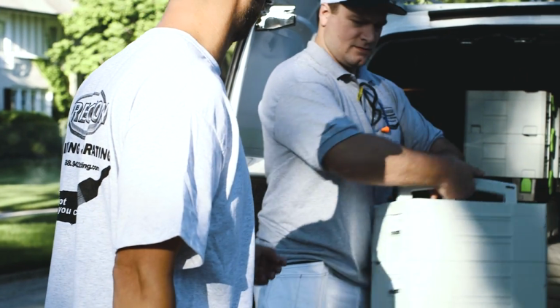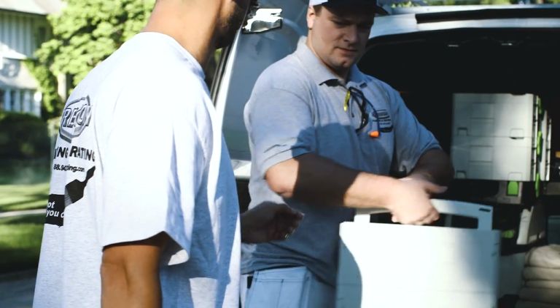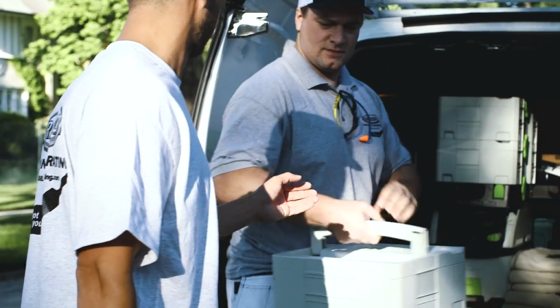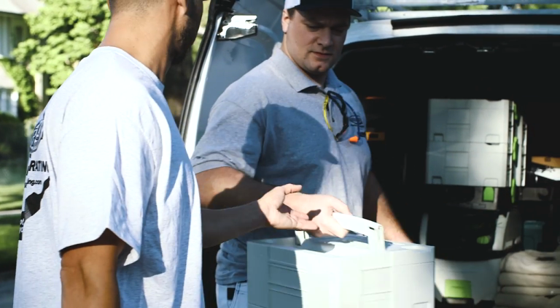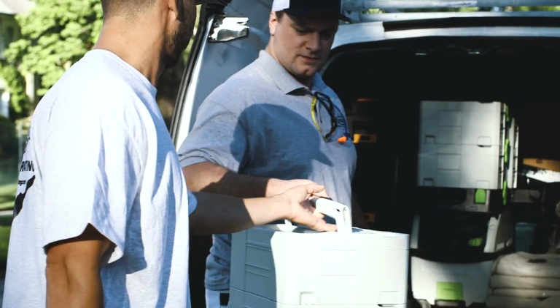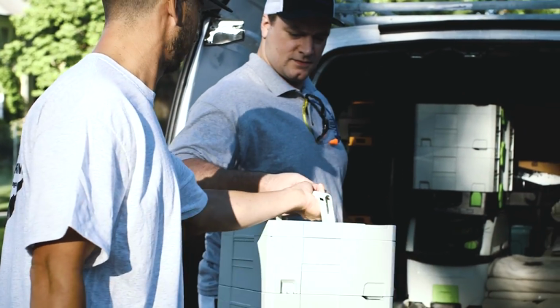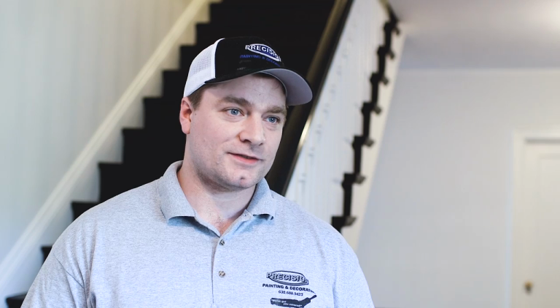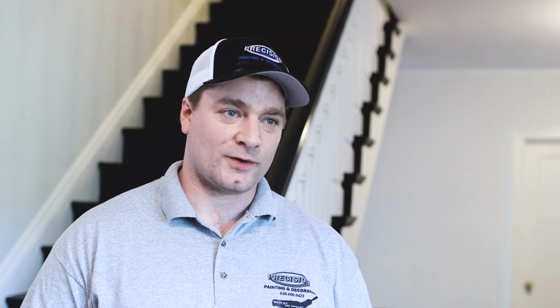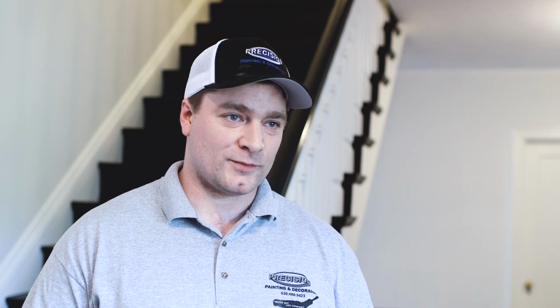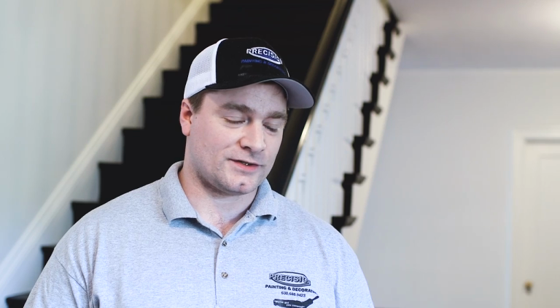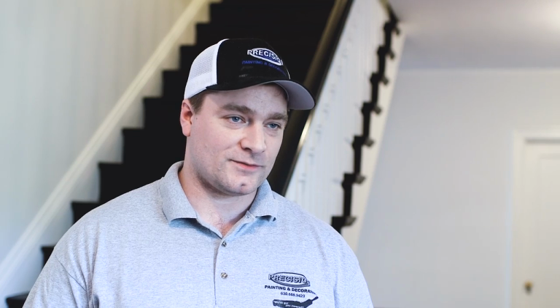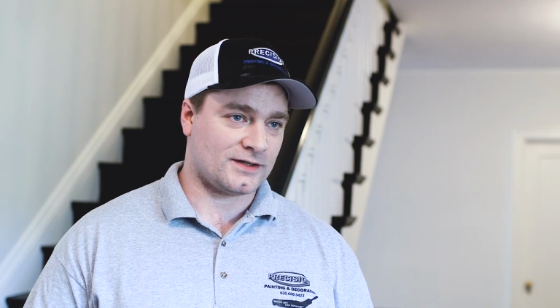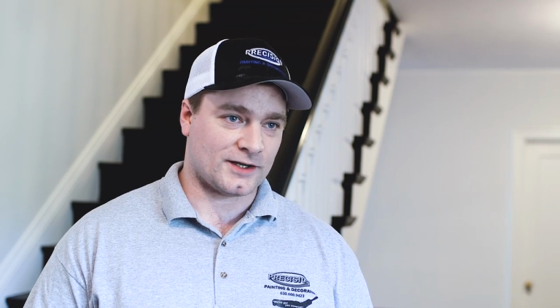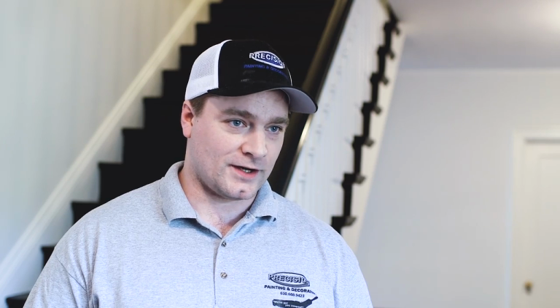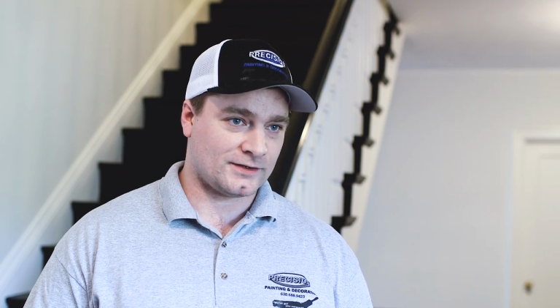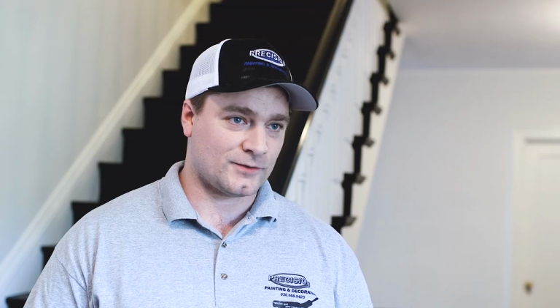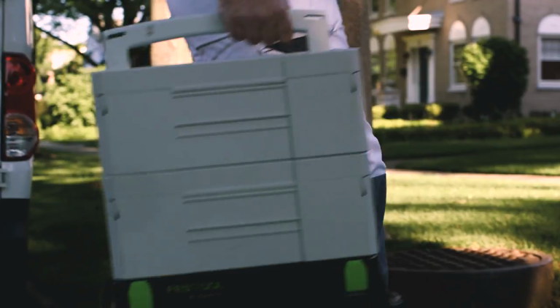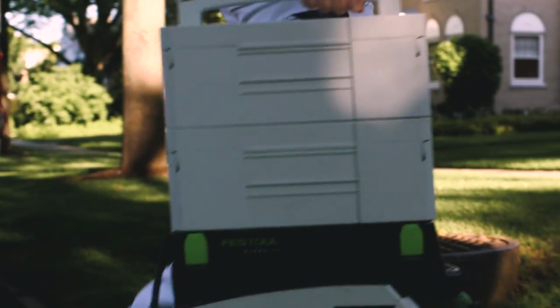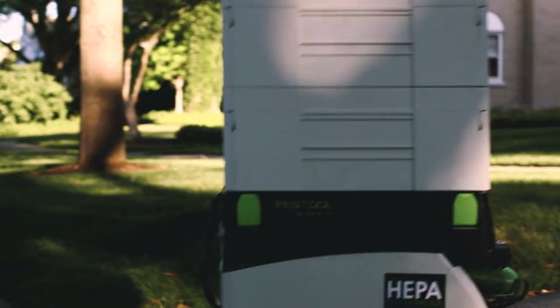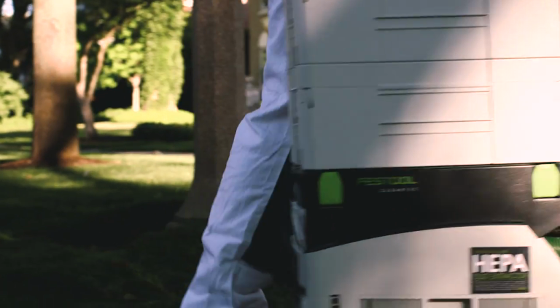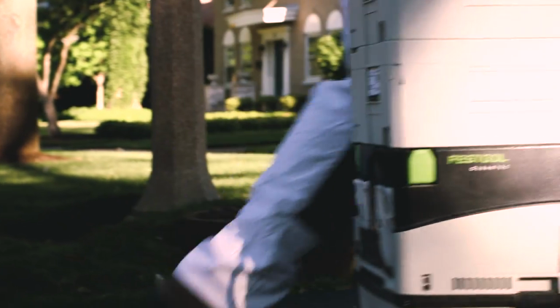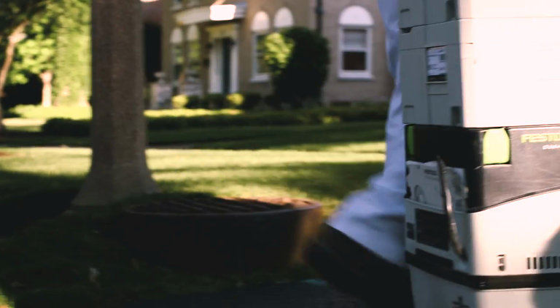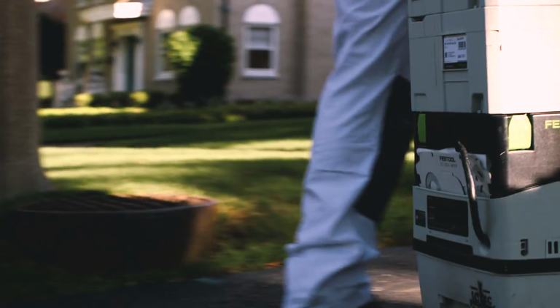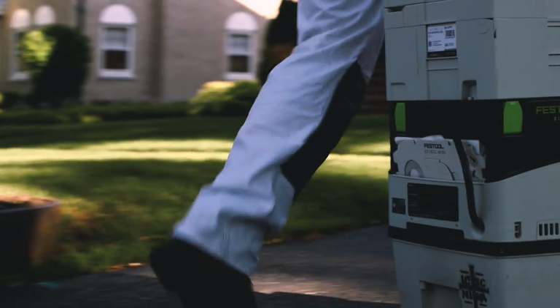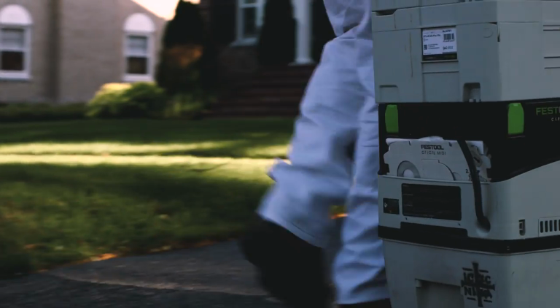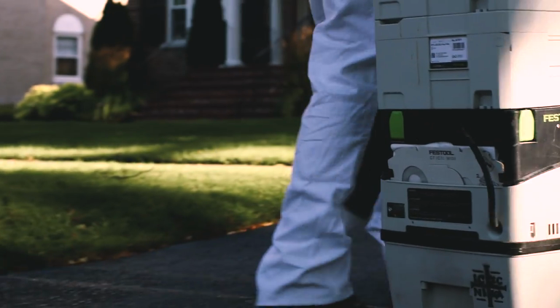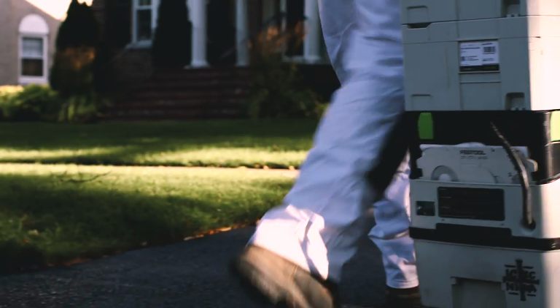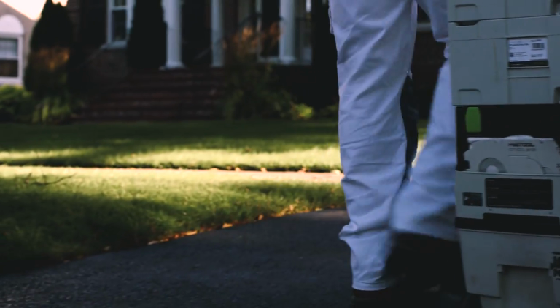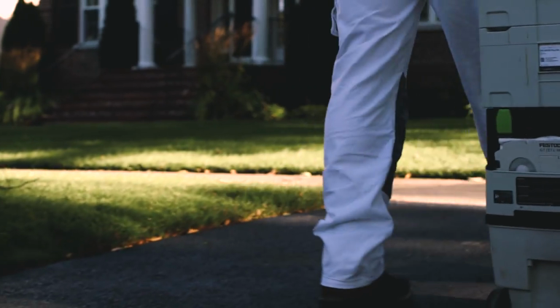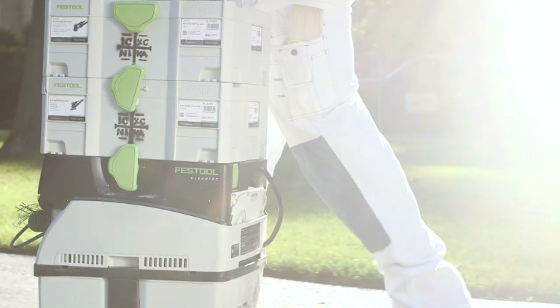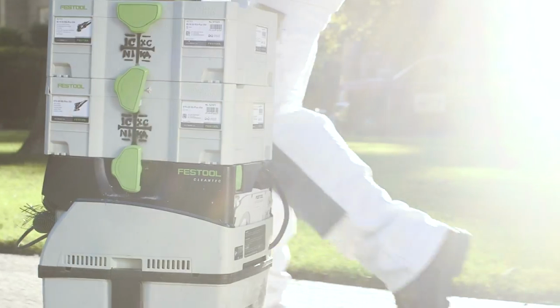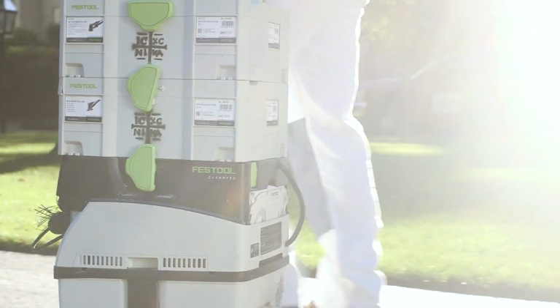My name is Jack Andrews. I work for Precision Painting and Decorating. We're a company that's located in a small region of Chicago called Bellwood.